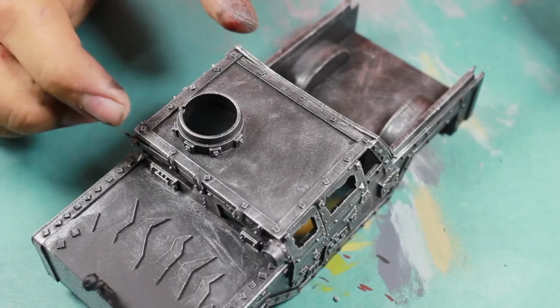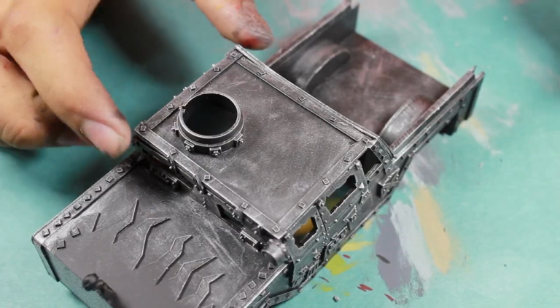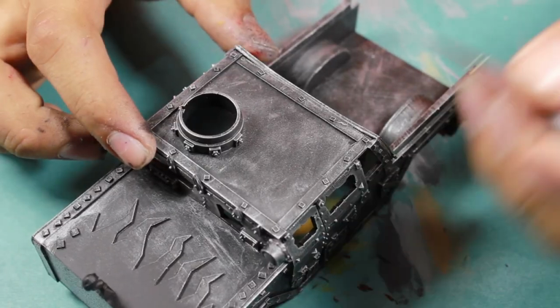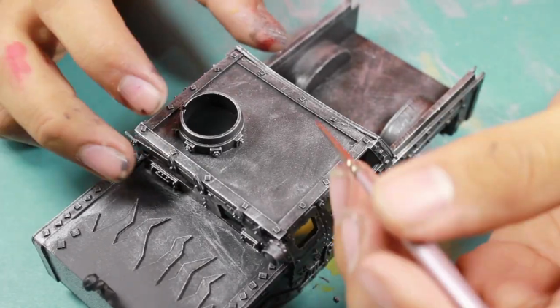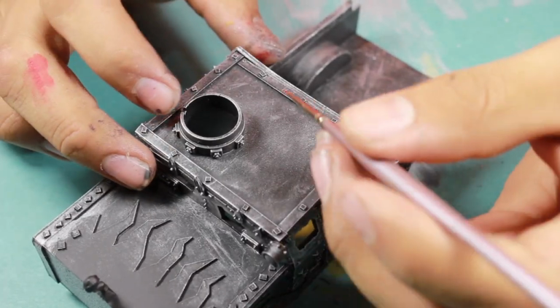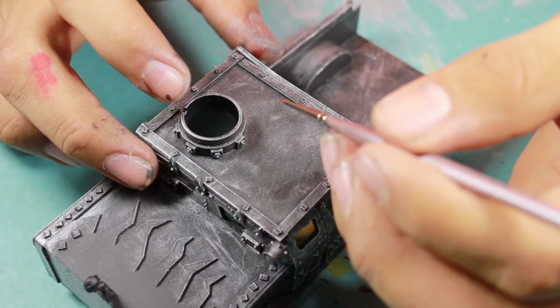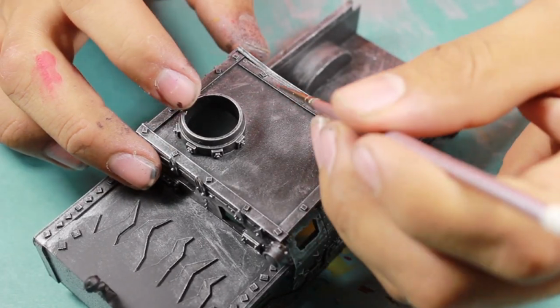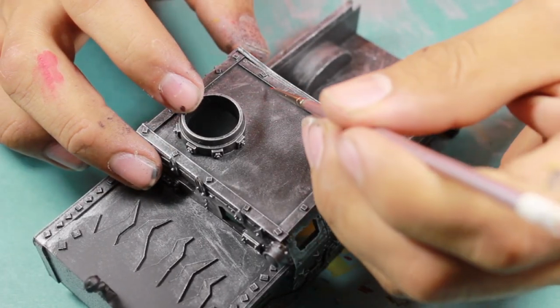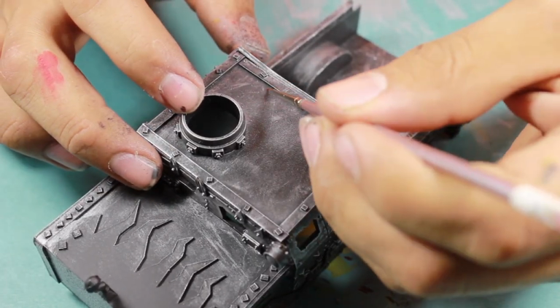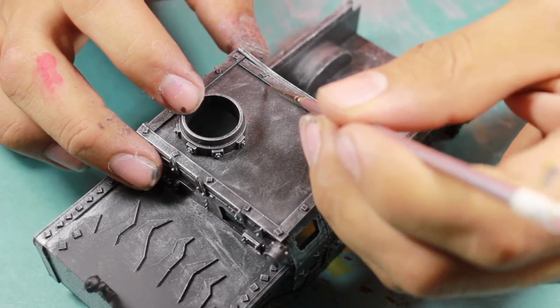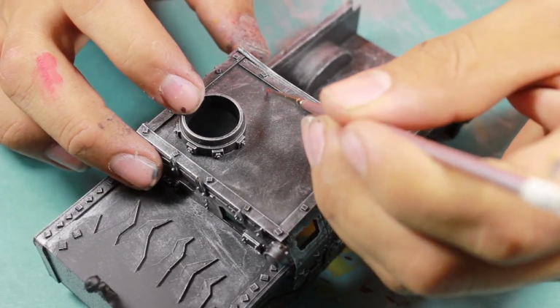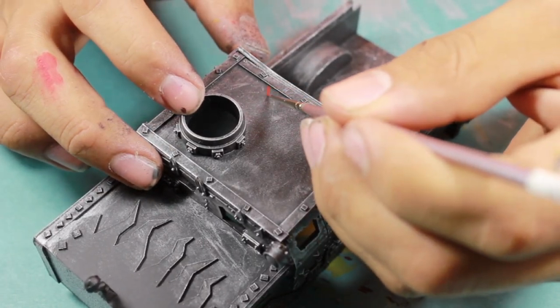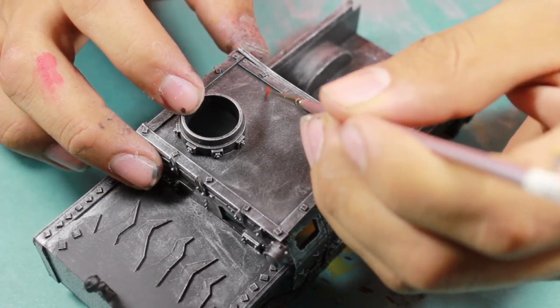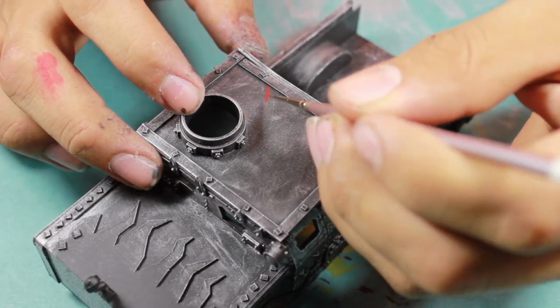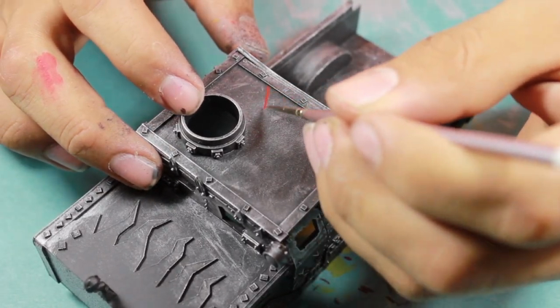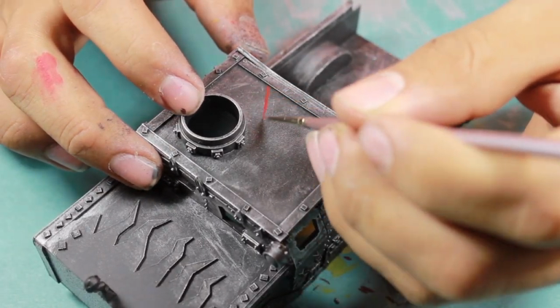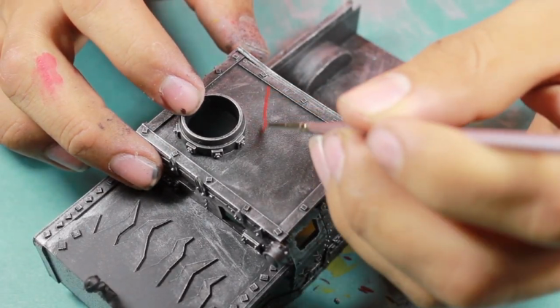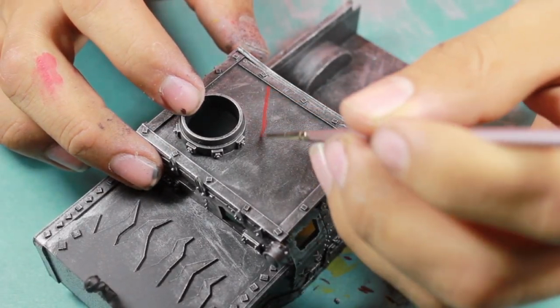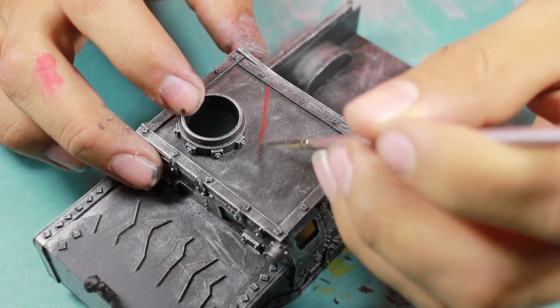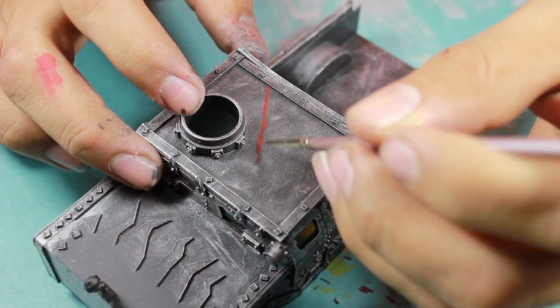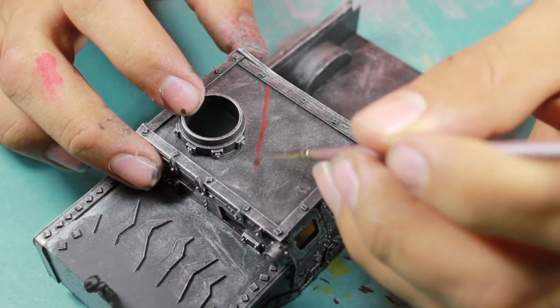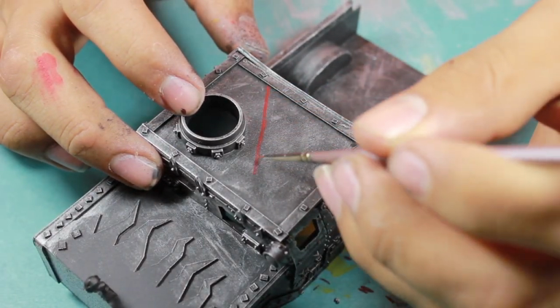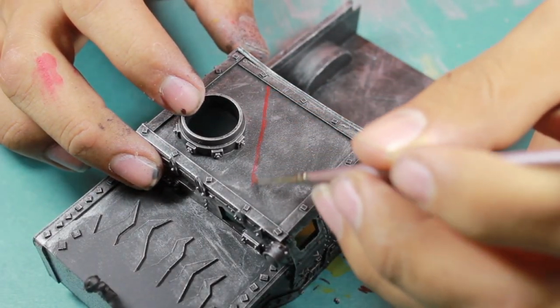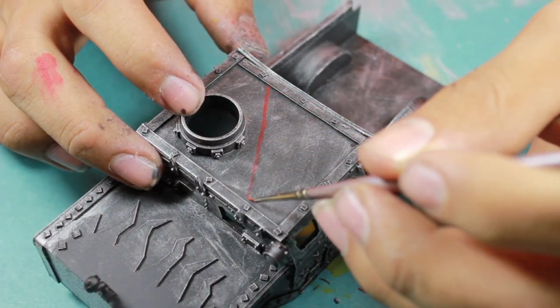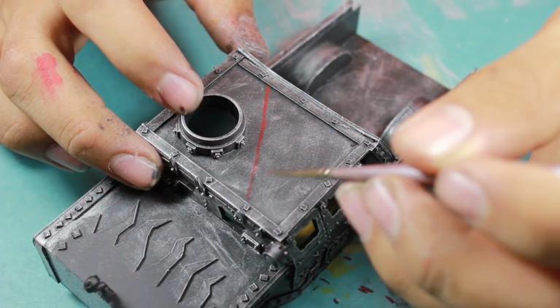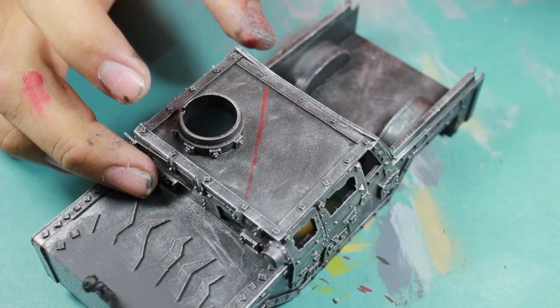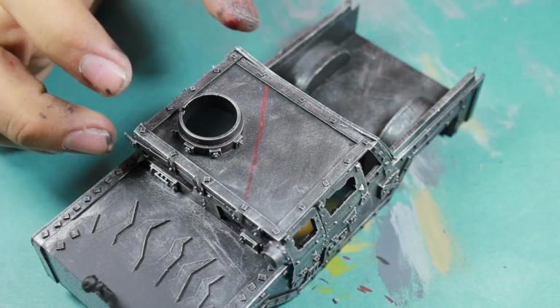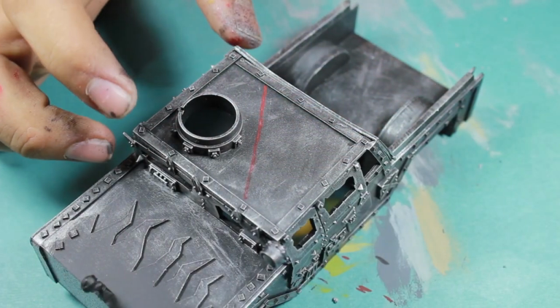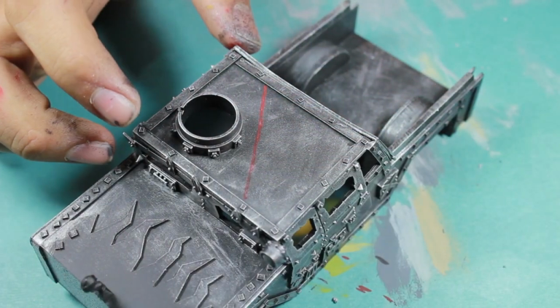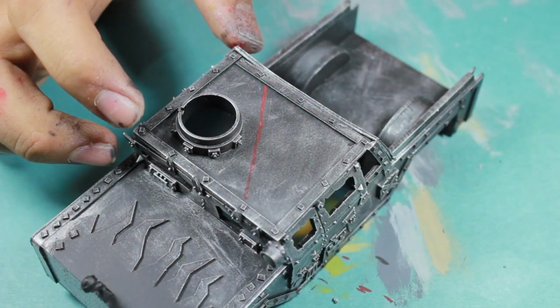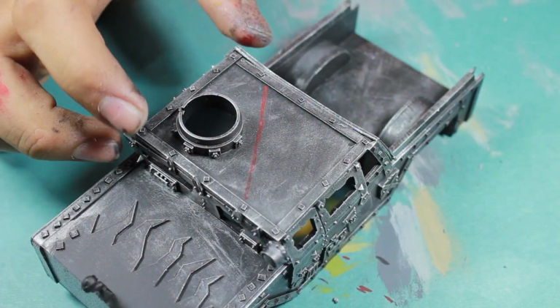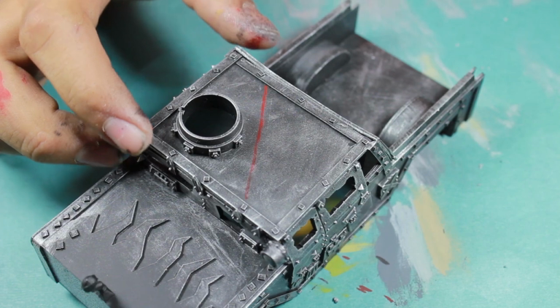Hello, Jay here, welcome to Eons of Battle, and today we're going to look at how to do checkerboarding on a miniature.